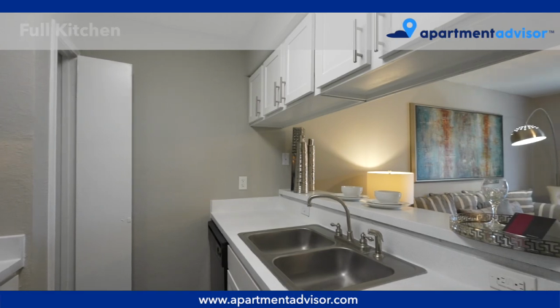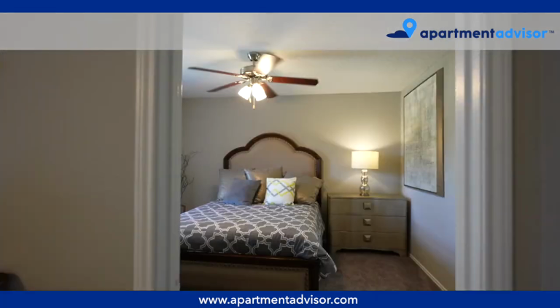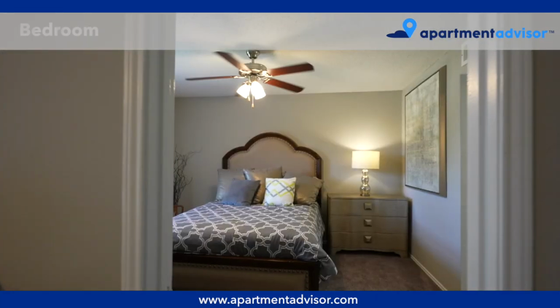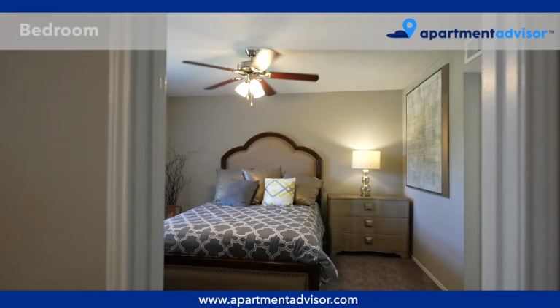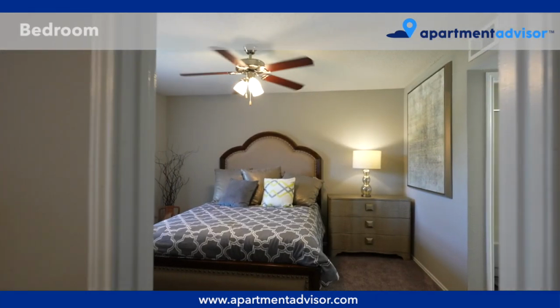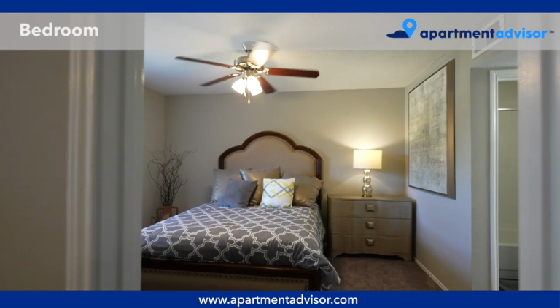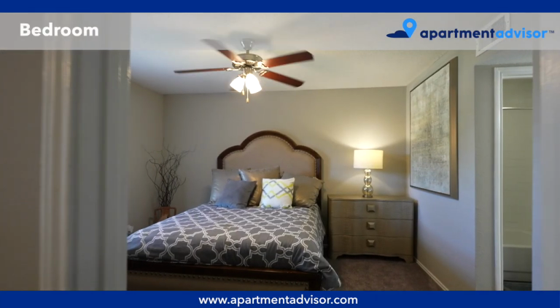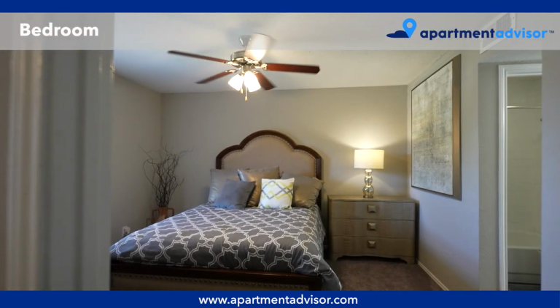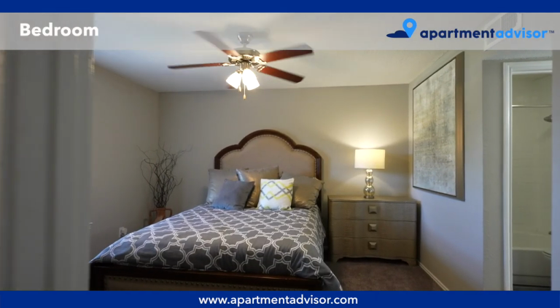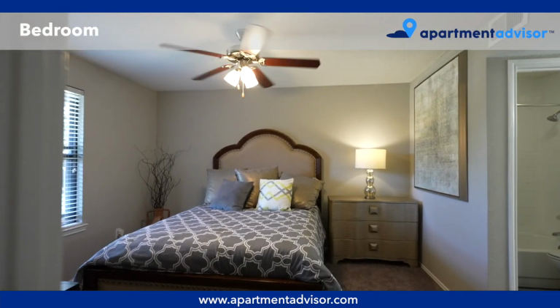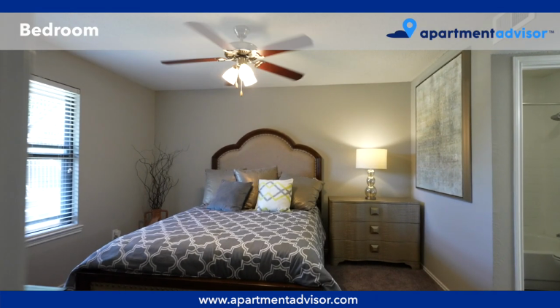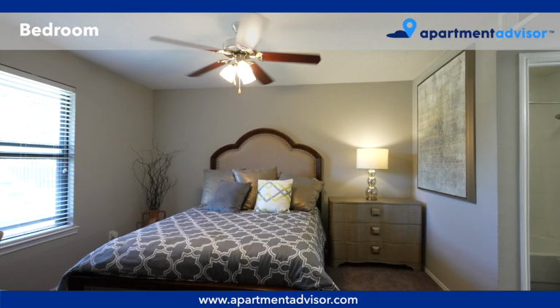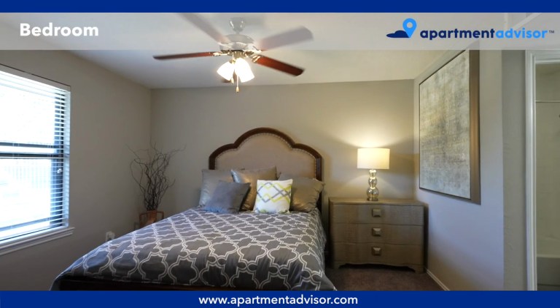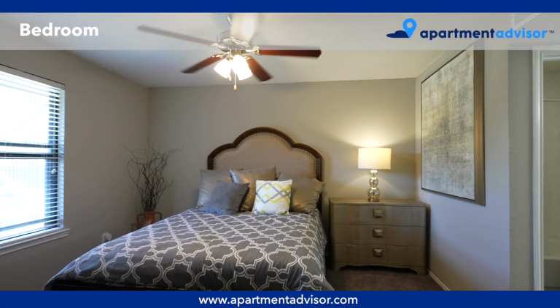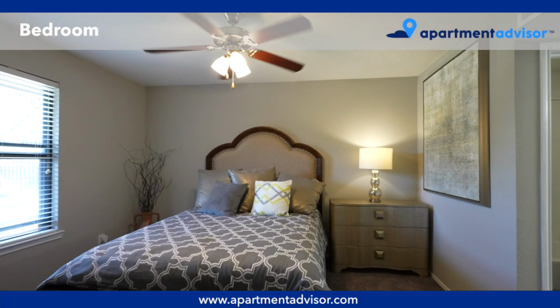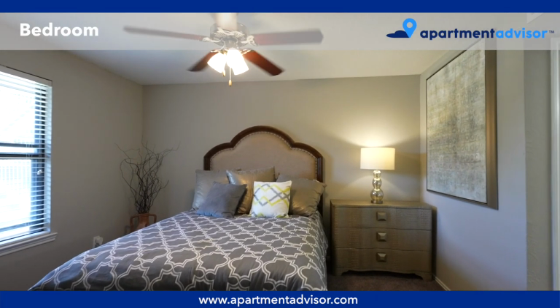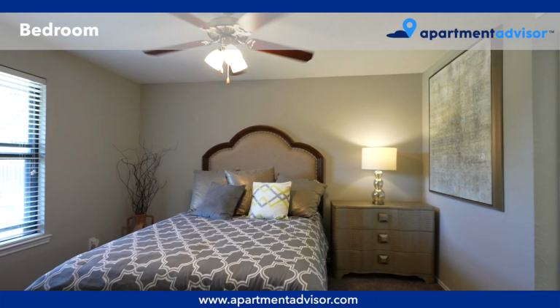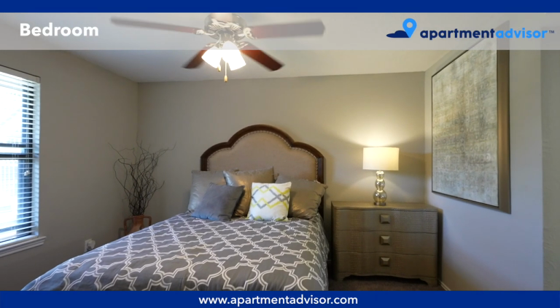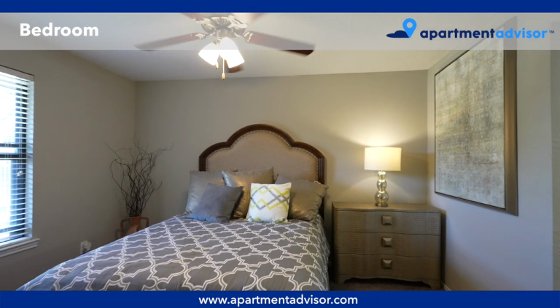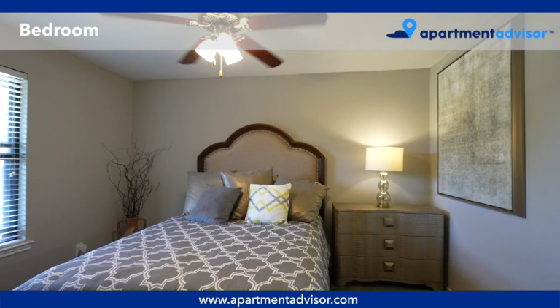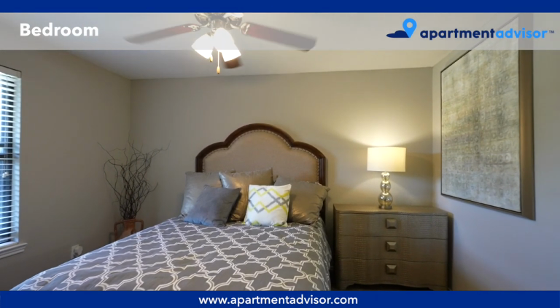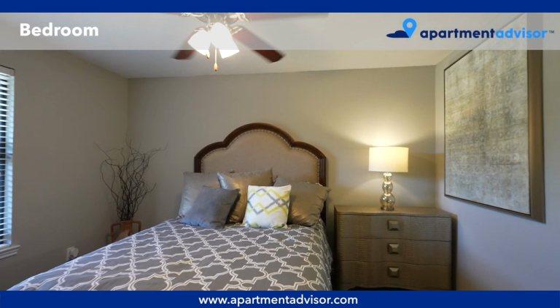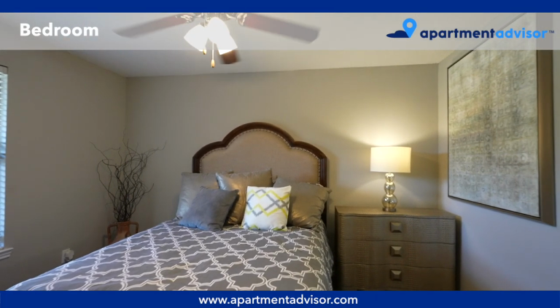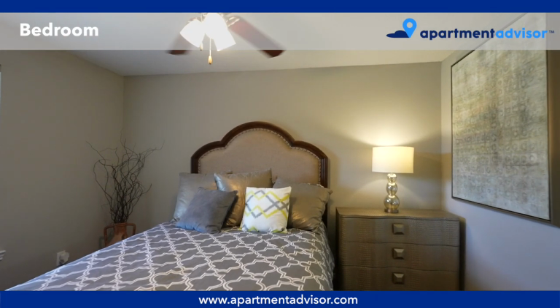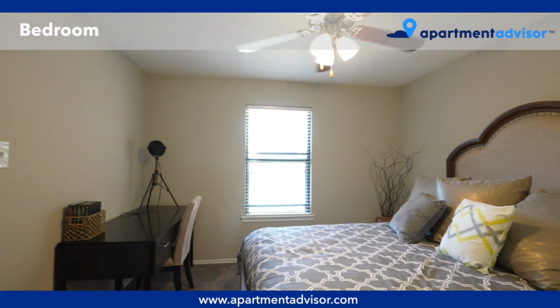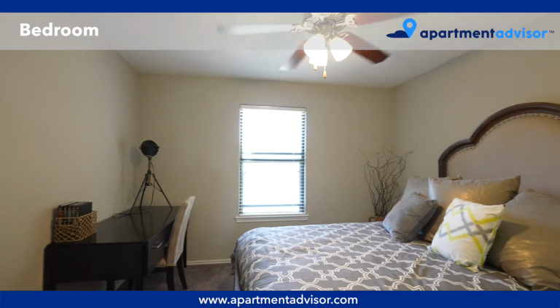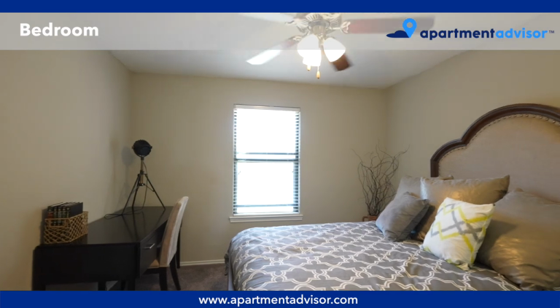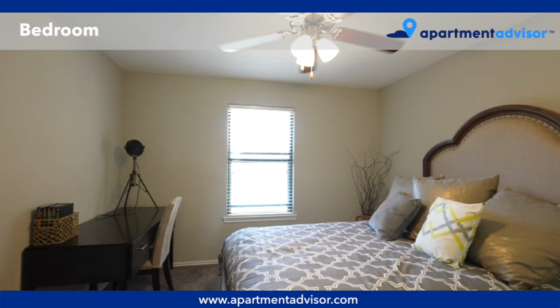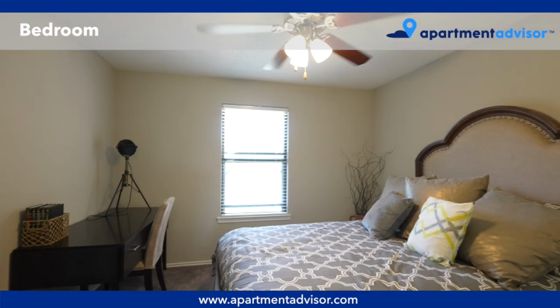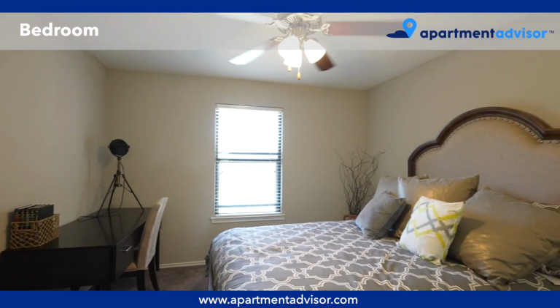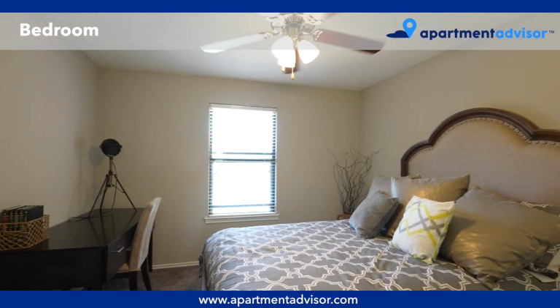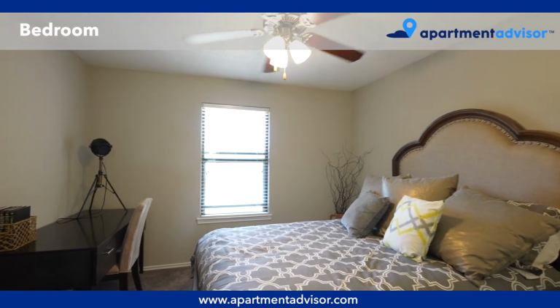The bedroom is carpeted and has a ceiling fan and sunny window, as well as an ensuite bathroom and a walk-in closet.